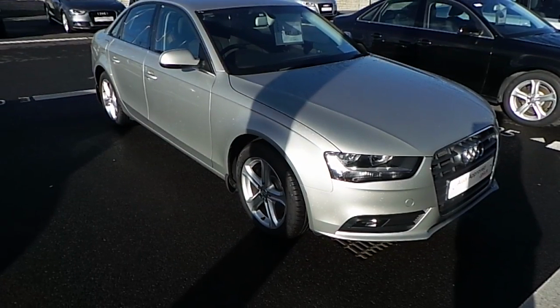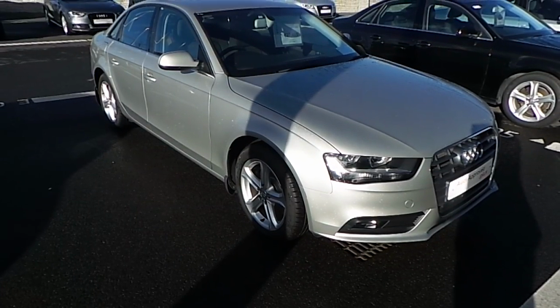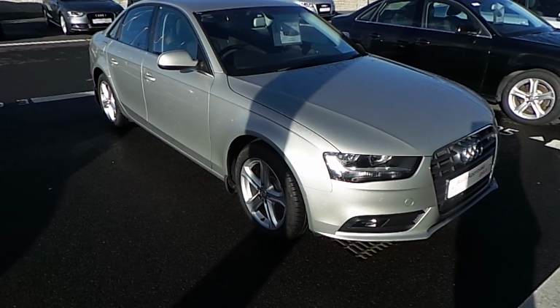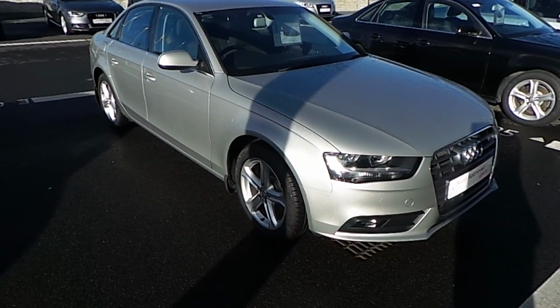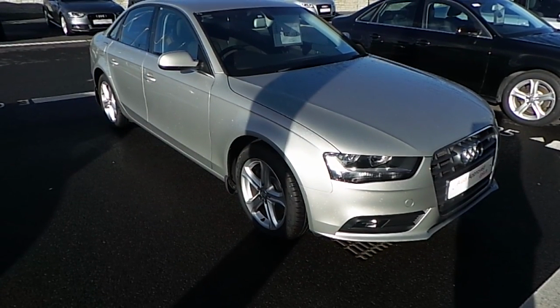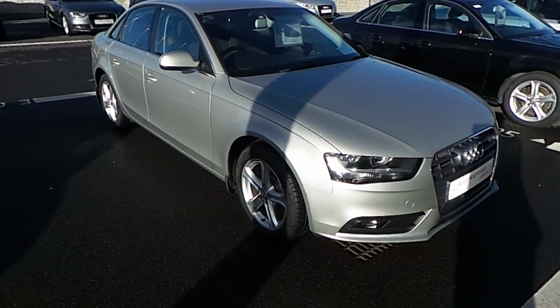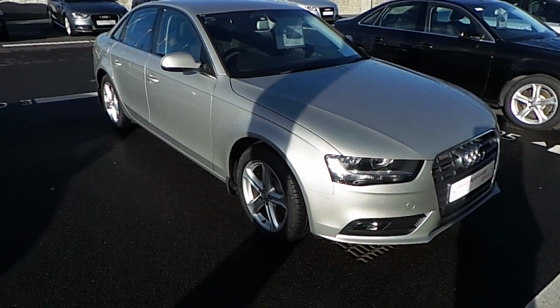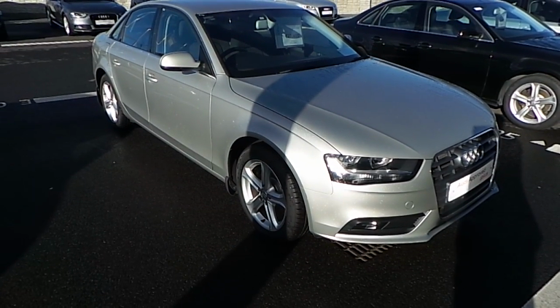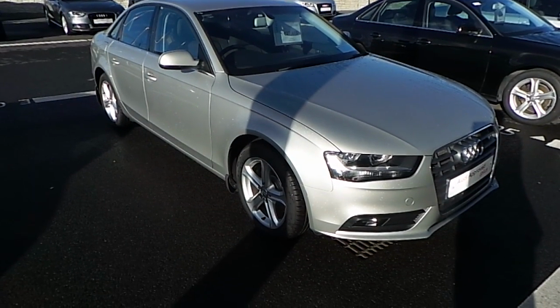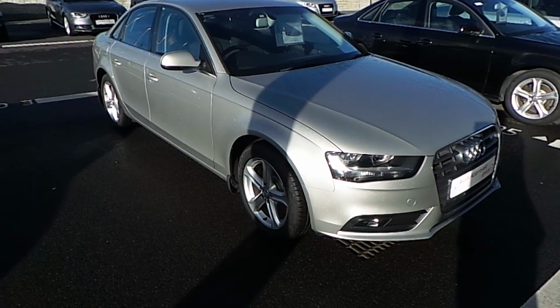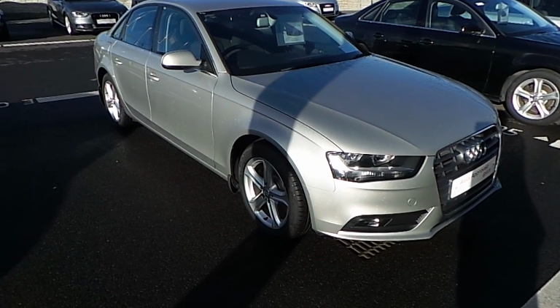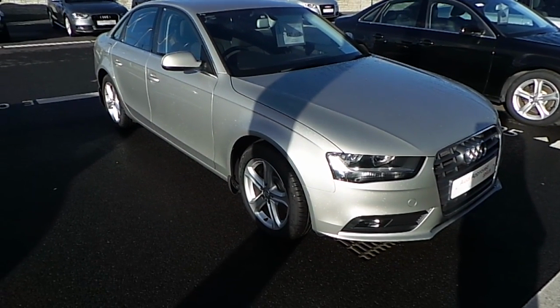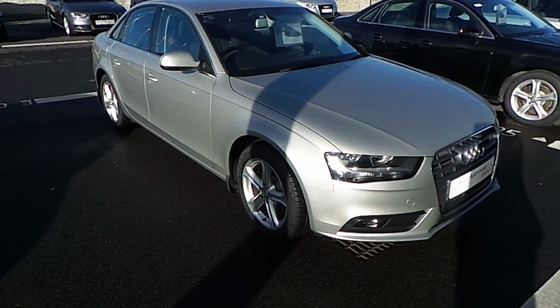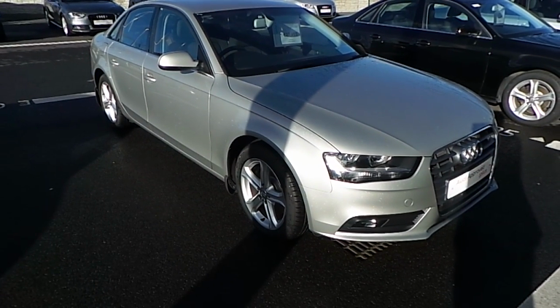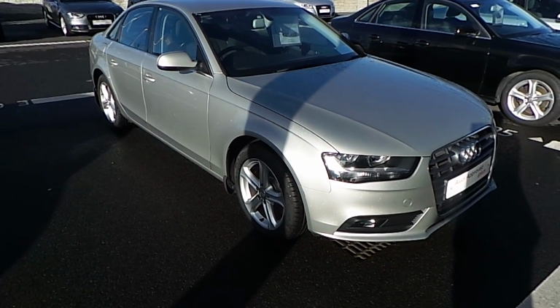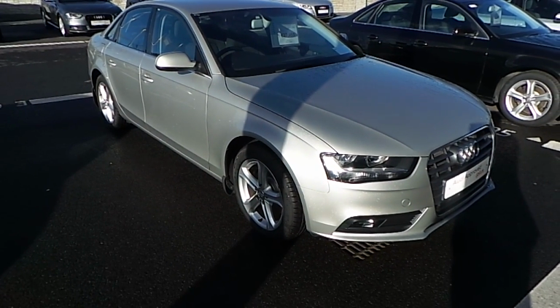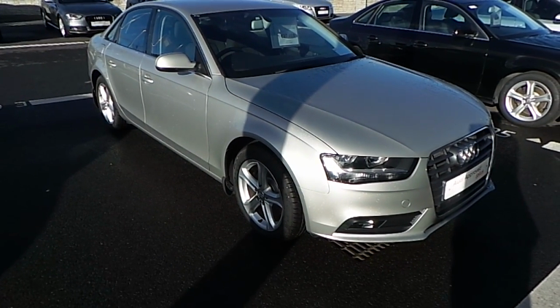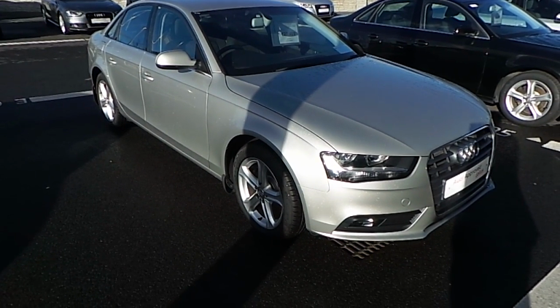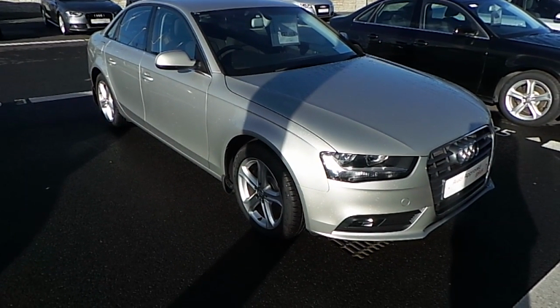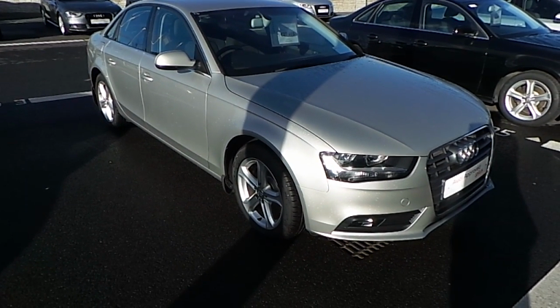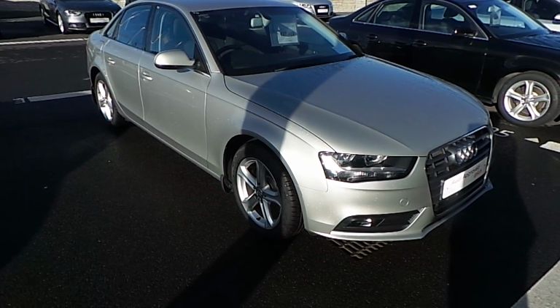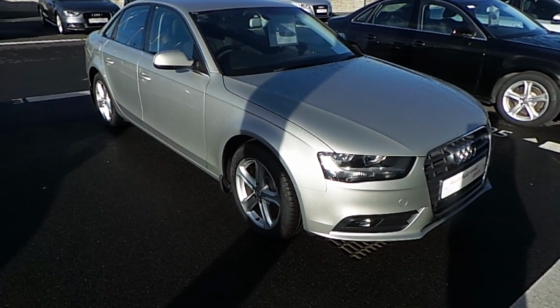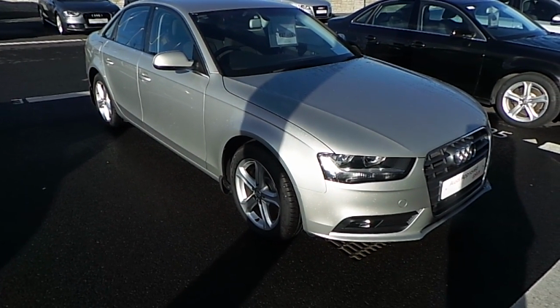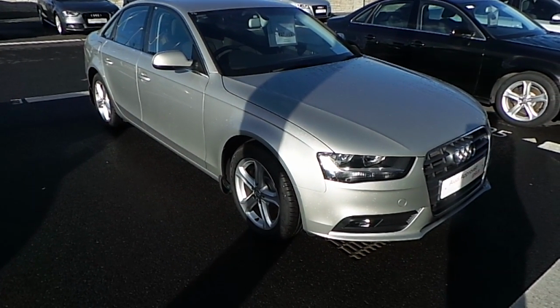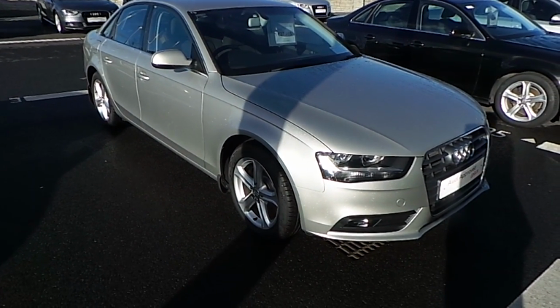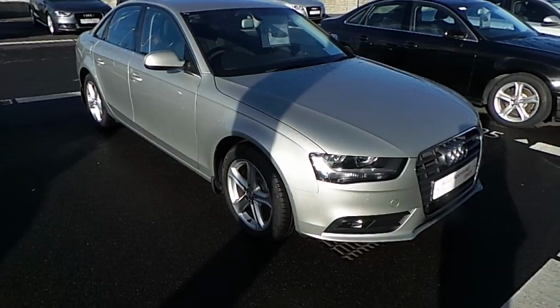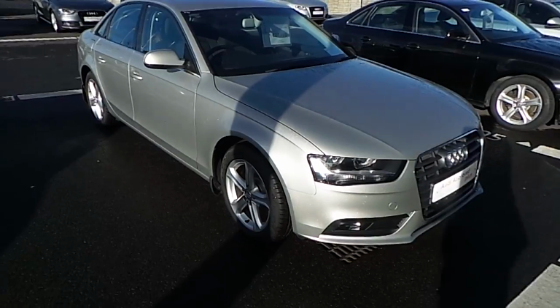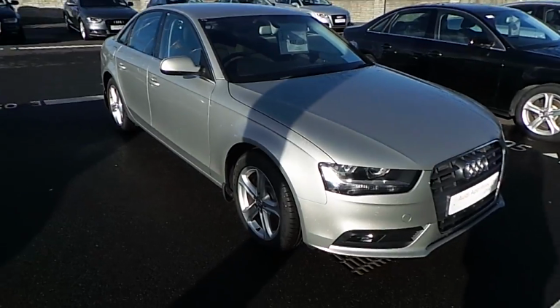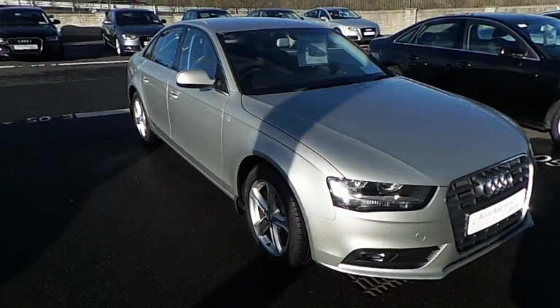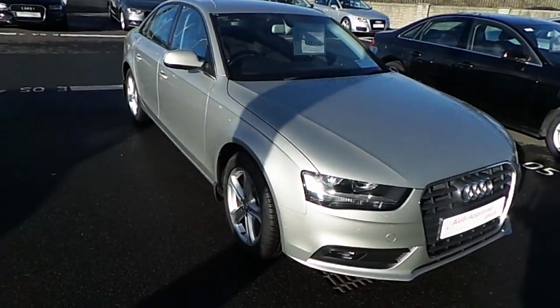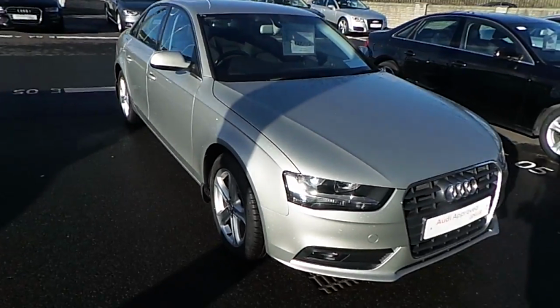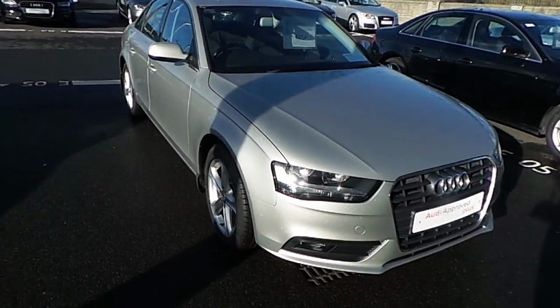Hello and welcome to Audi North Dublin New Cars Online. Today for you we have the Audi A4 2.0L TDI 120.